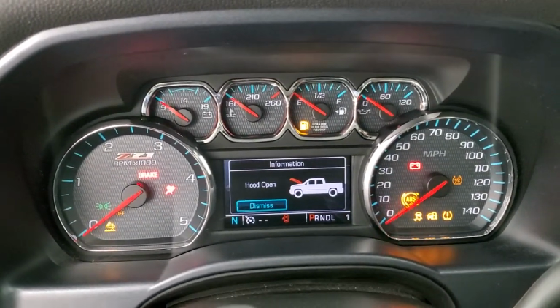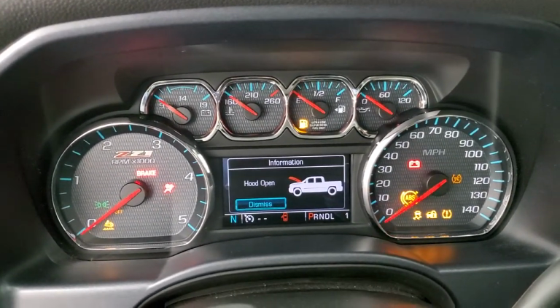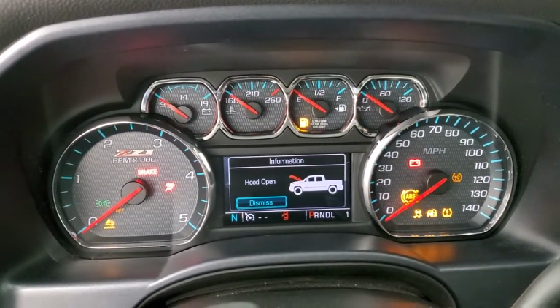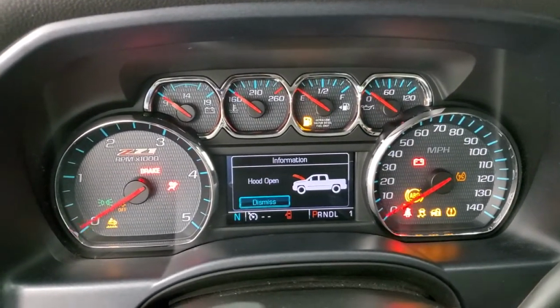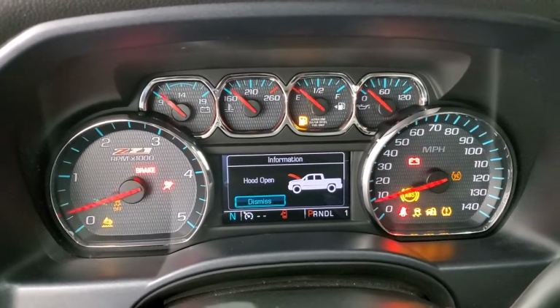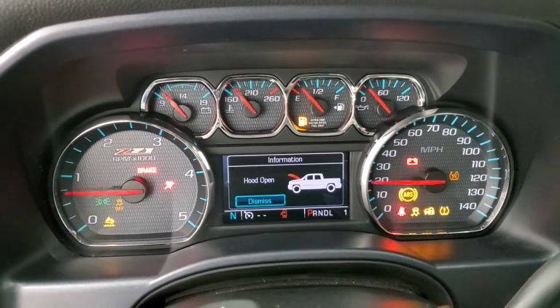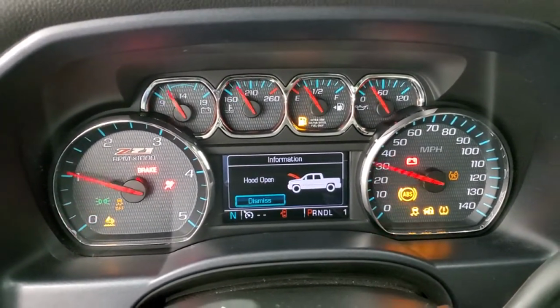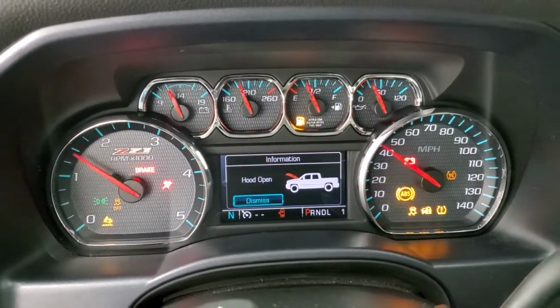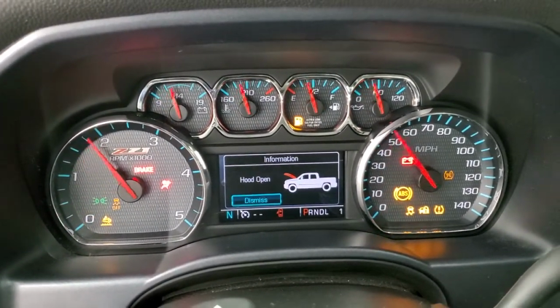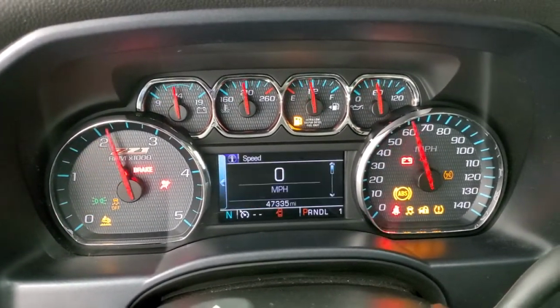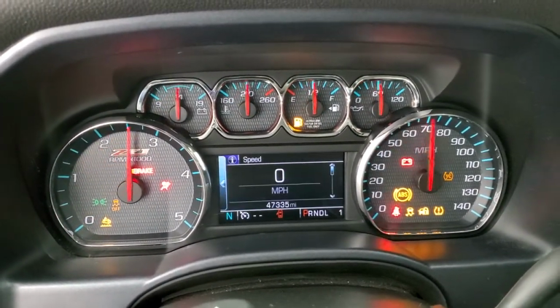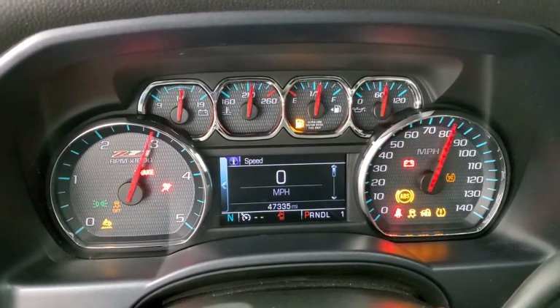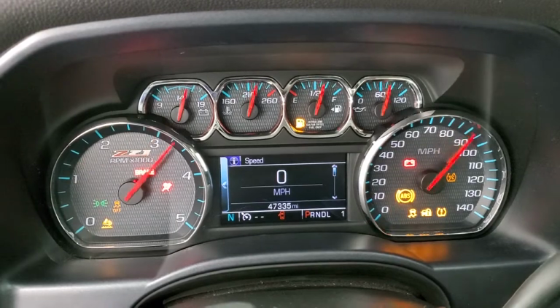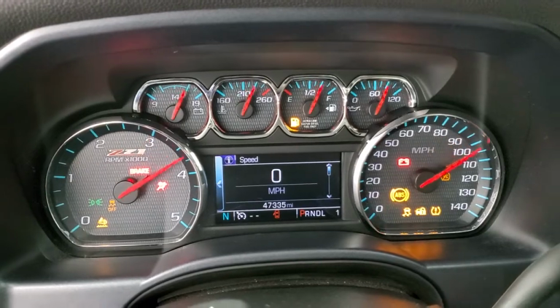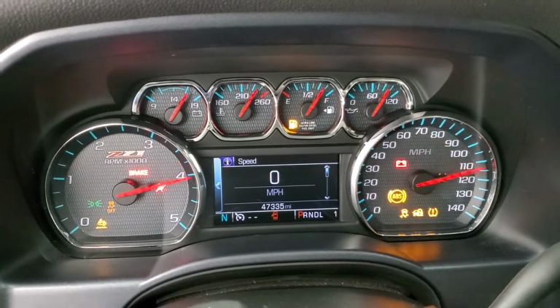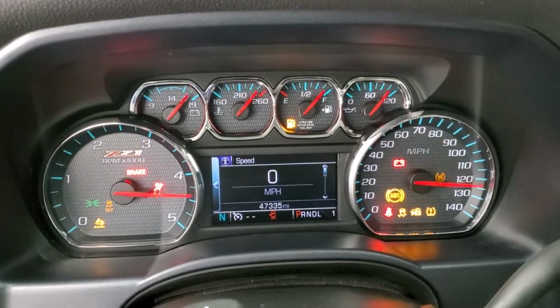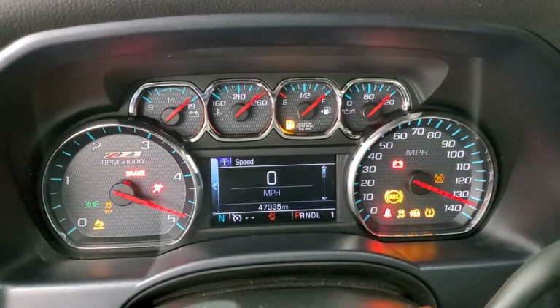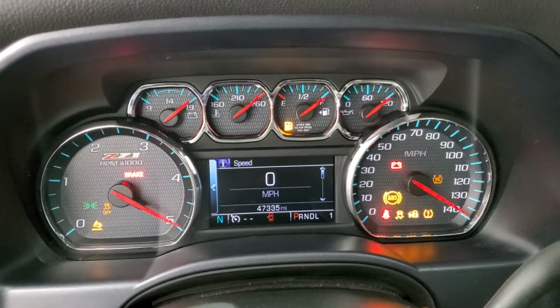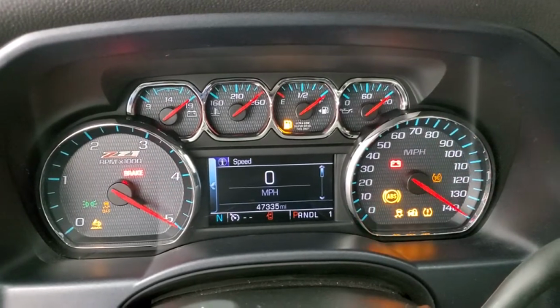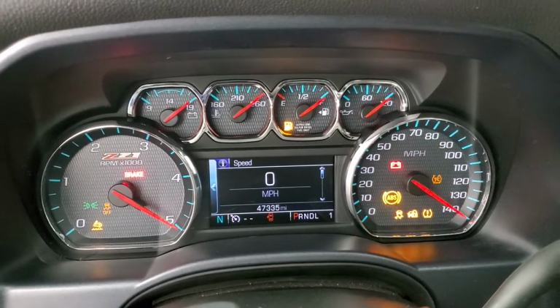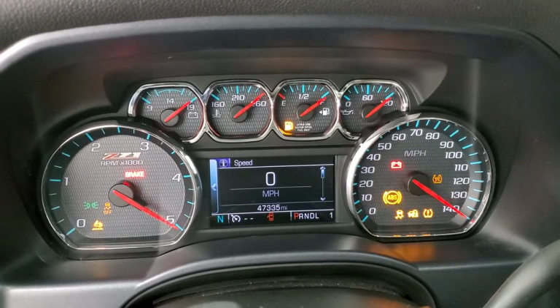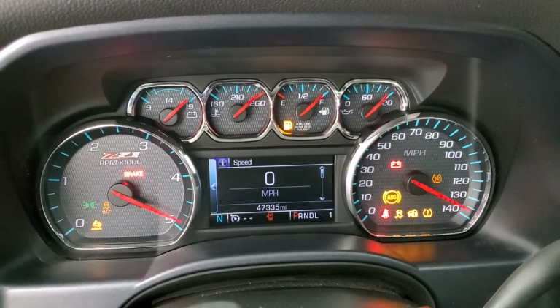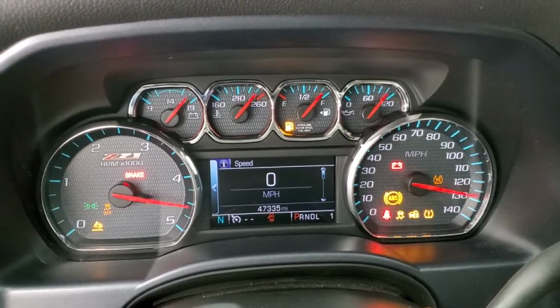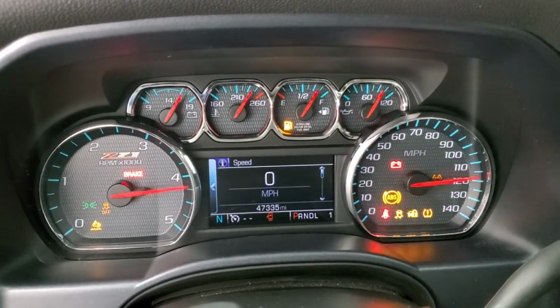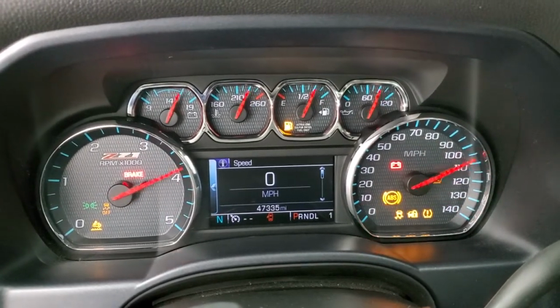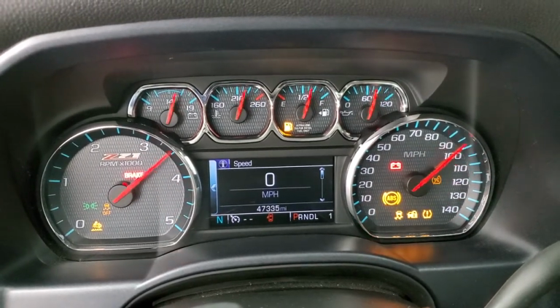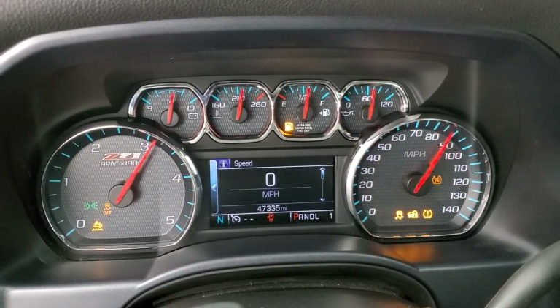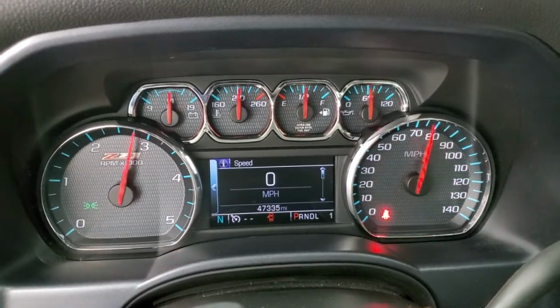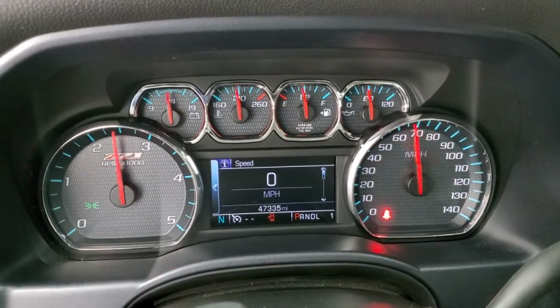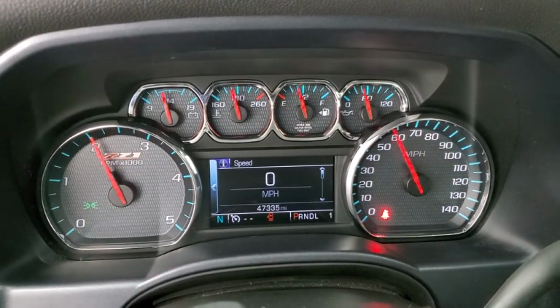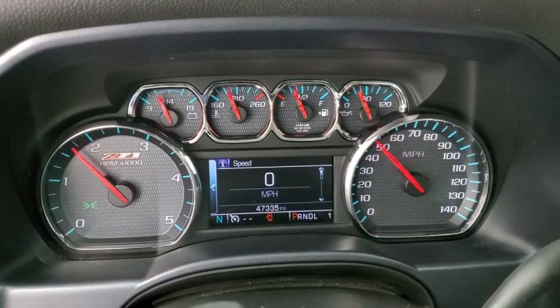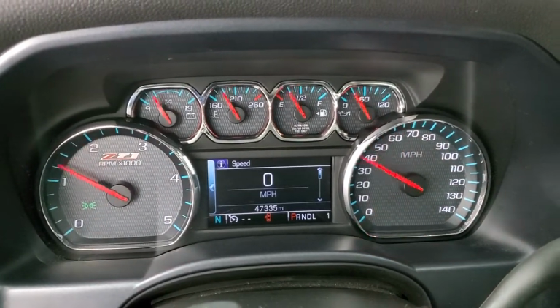Starting it up — no check engine lights or anything like that.